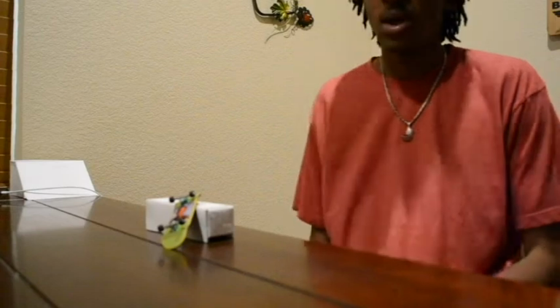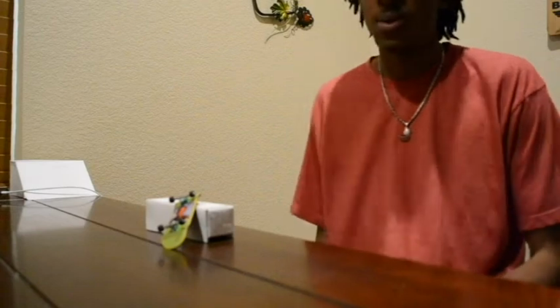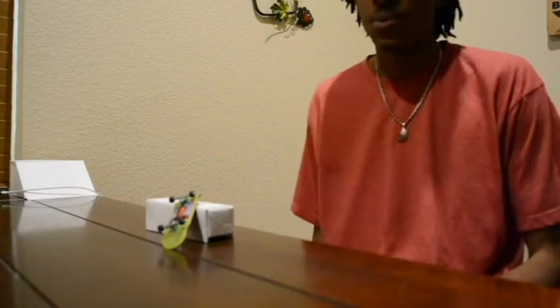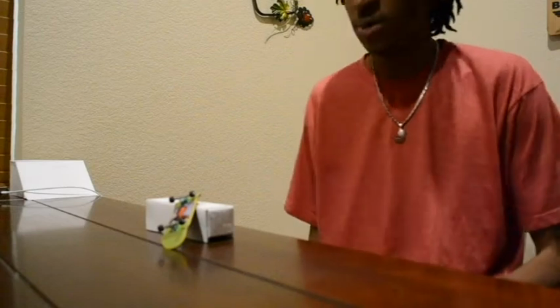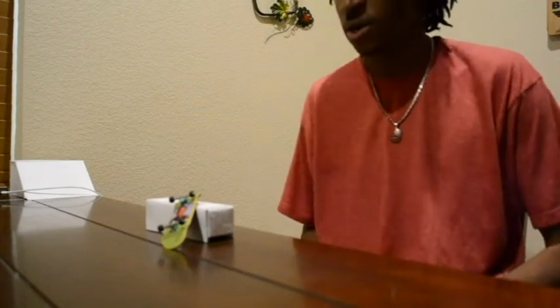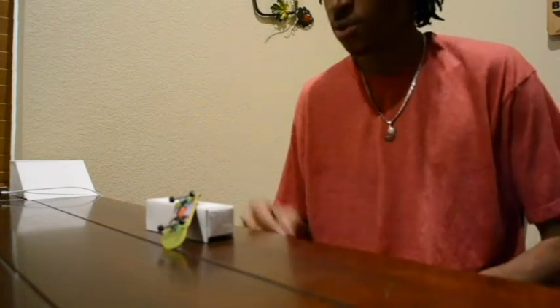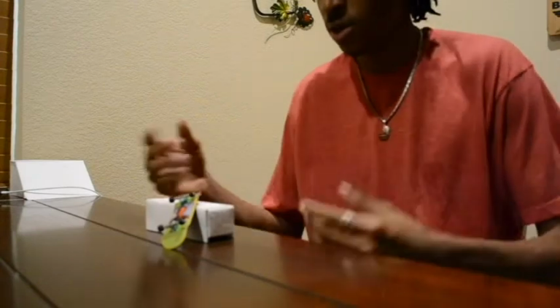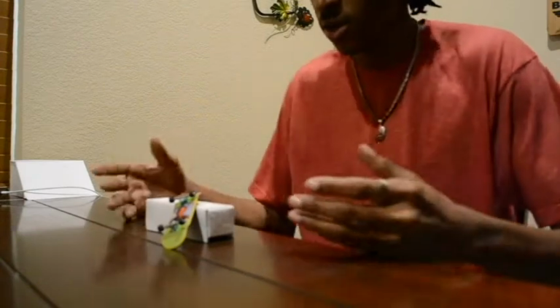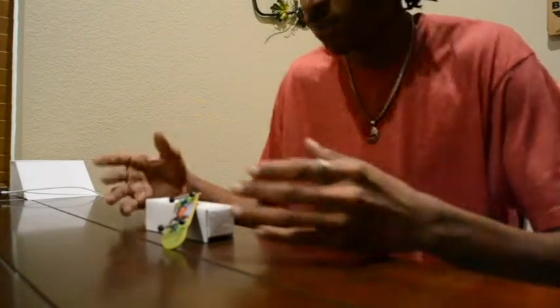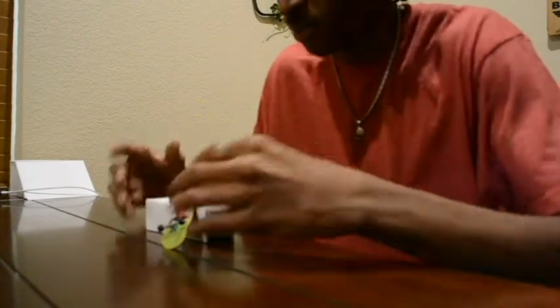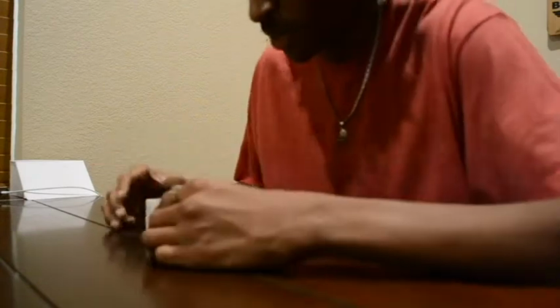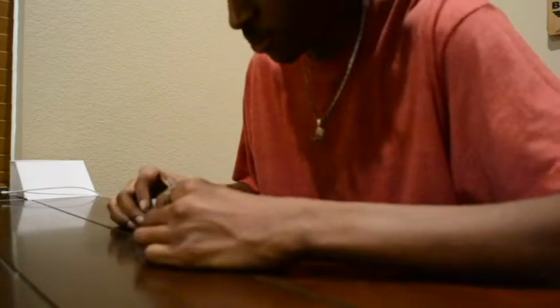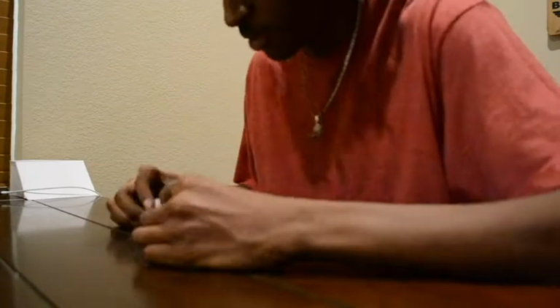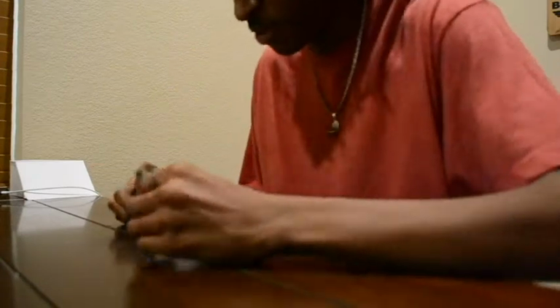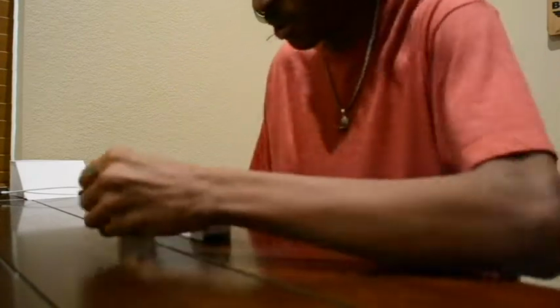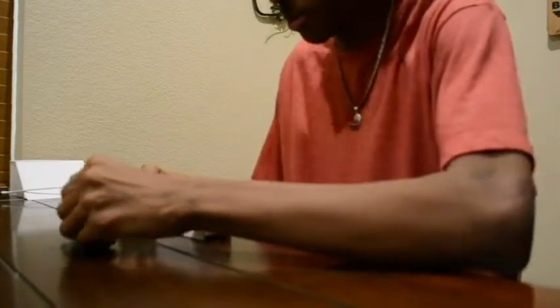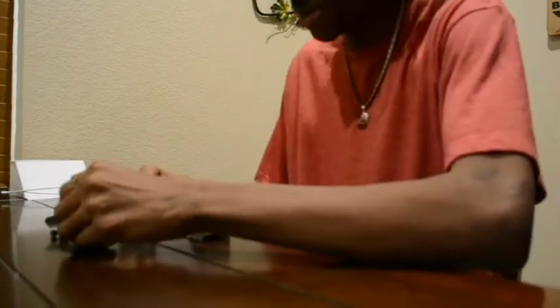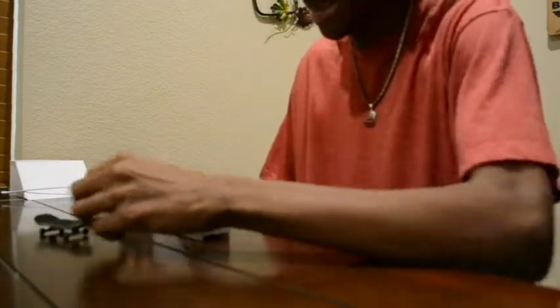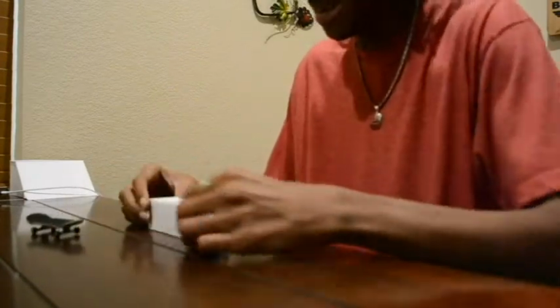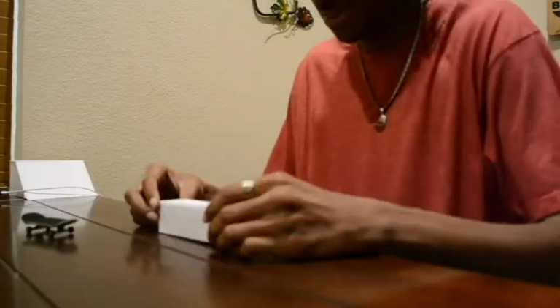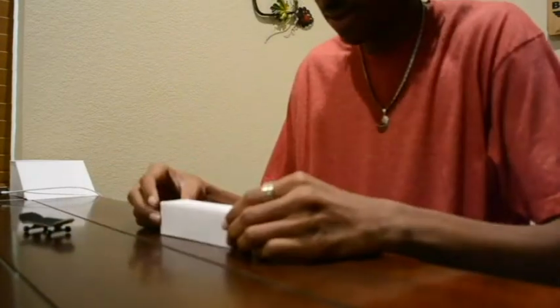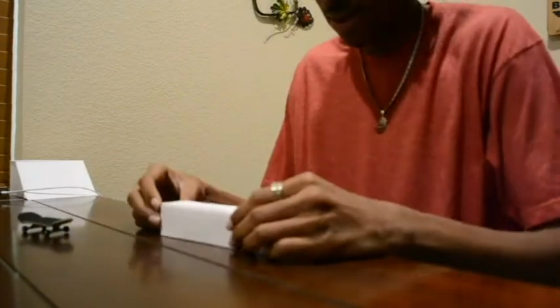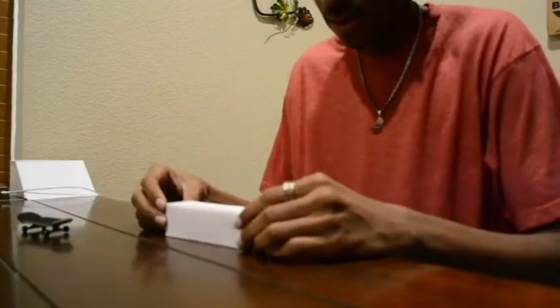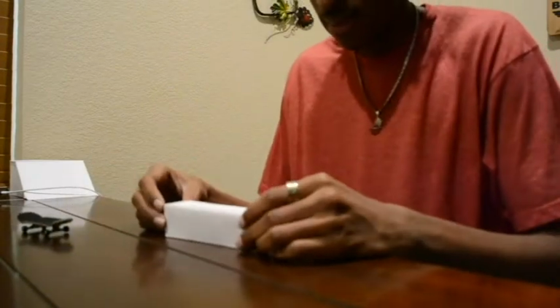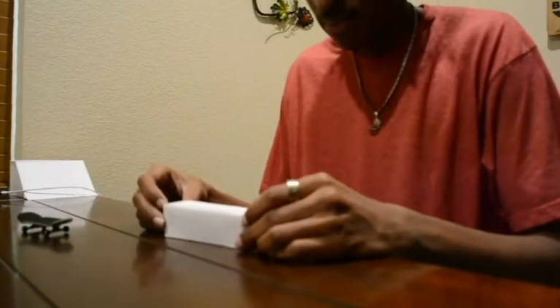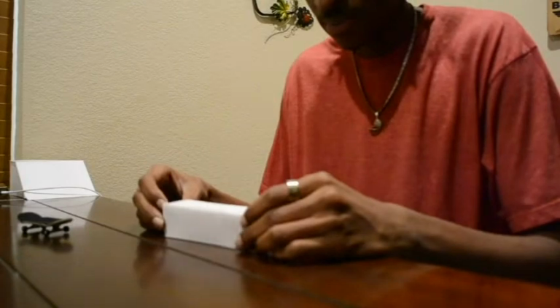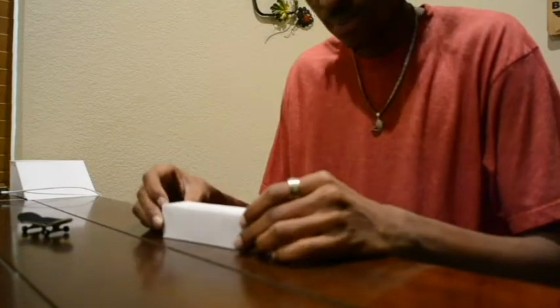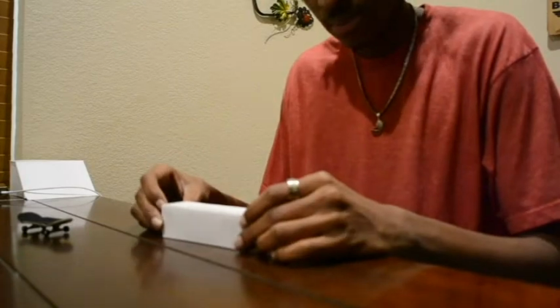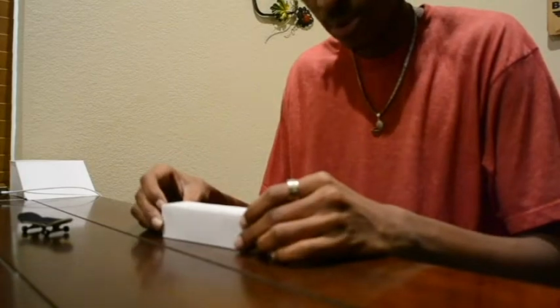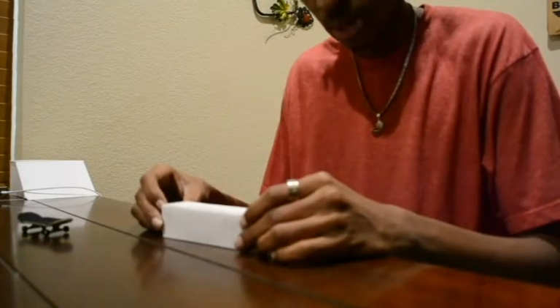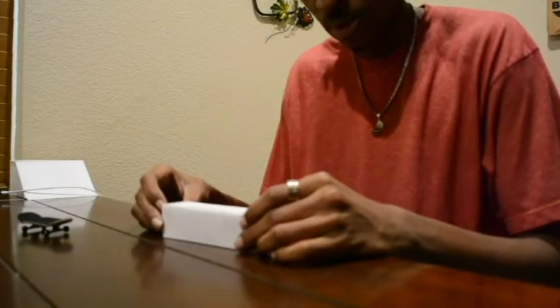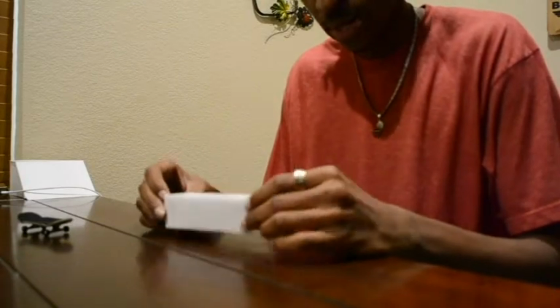Hello! Thank you for tuning in. Today I'm going to teach you how to make one of these — a little paper ledge.